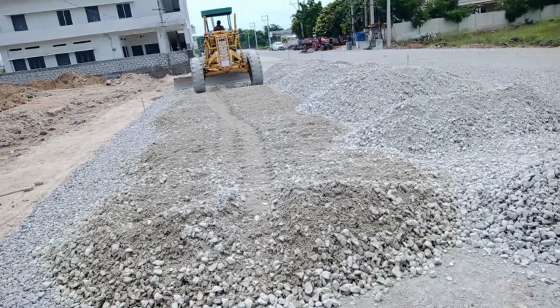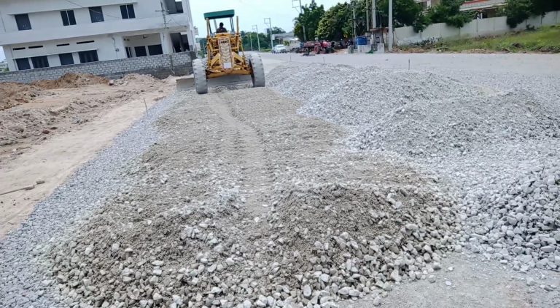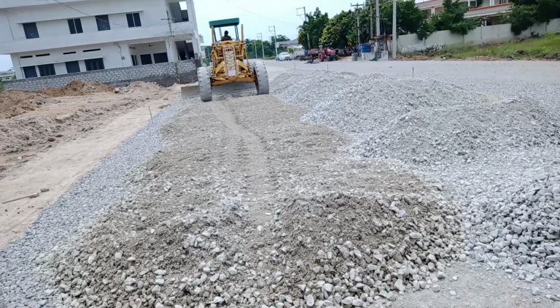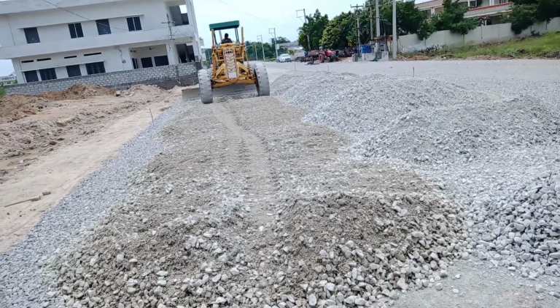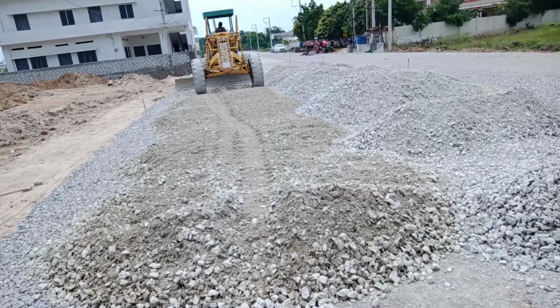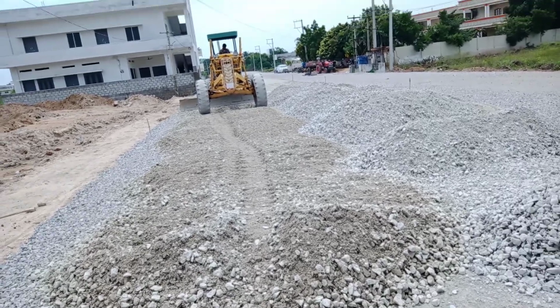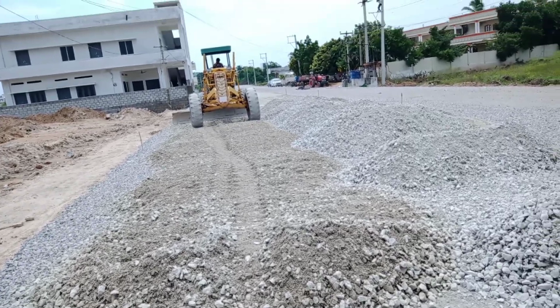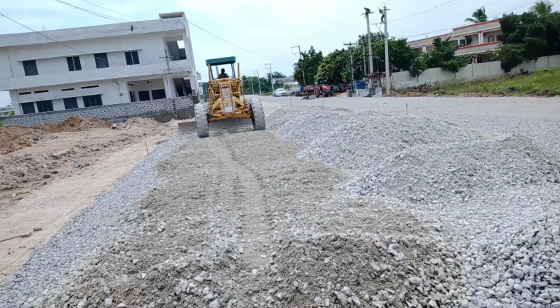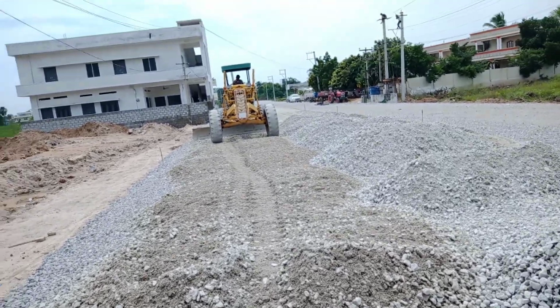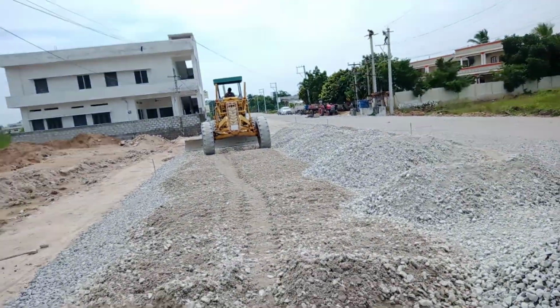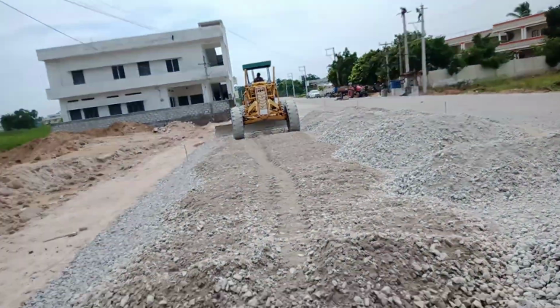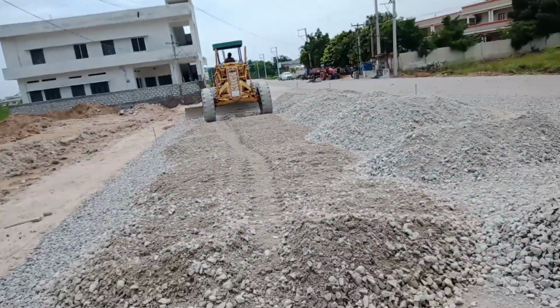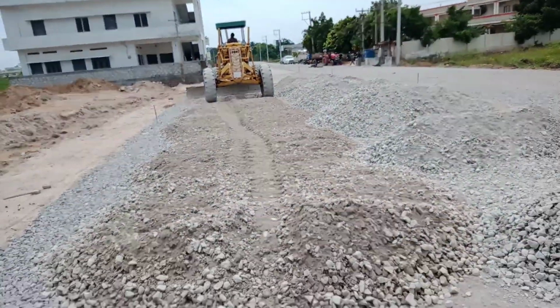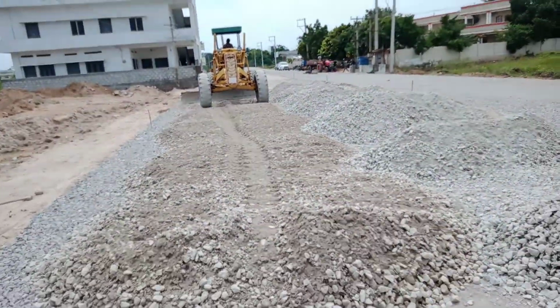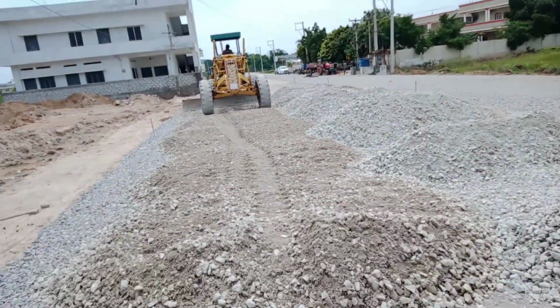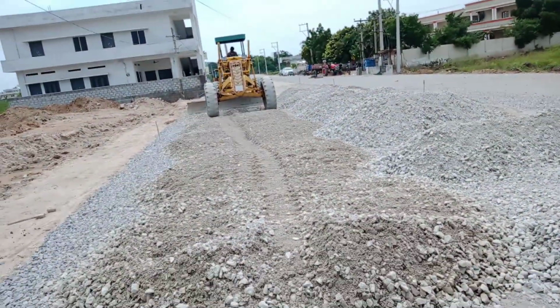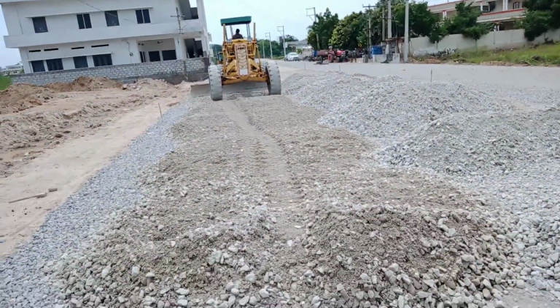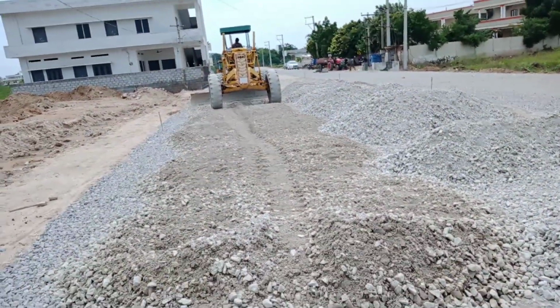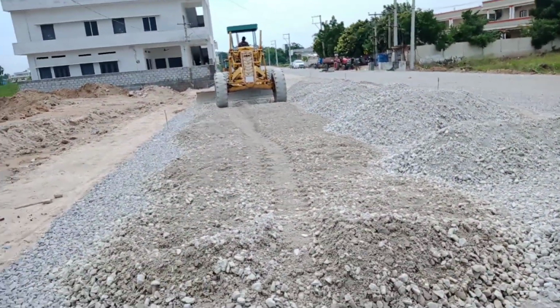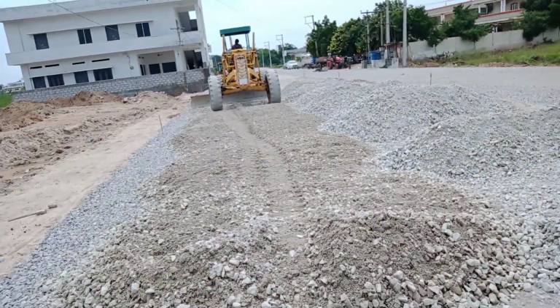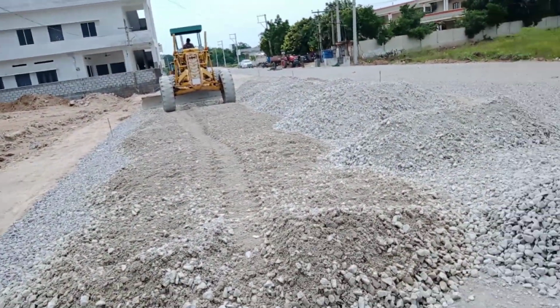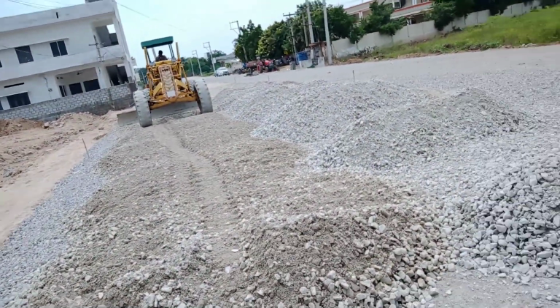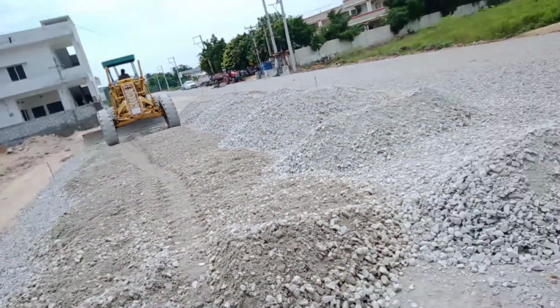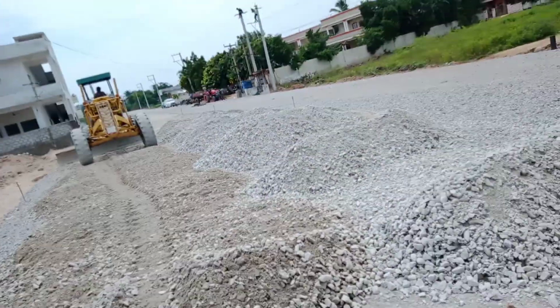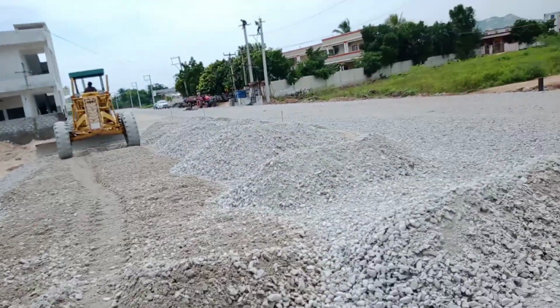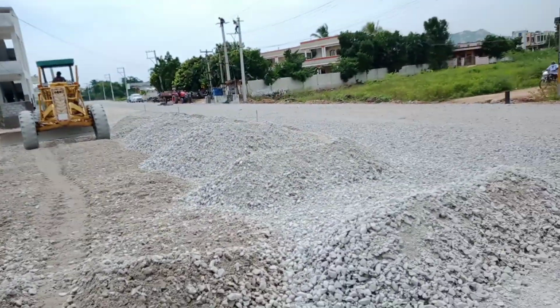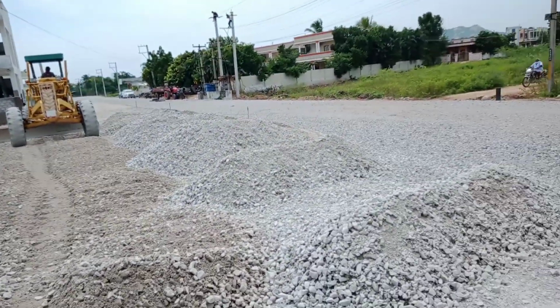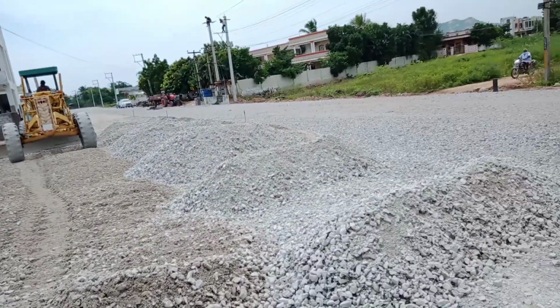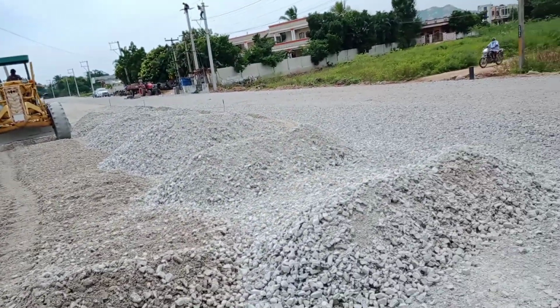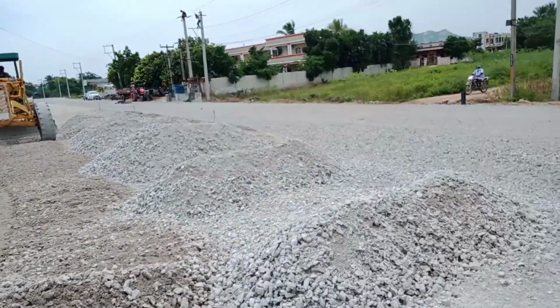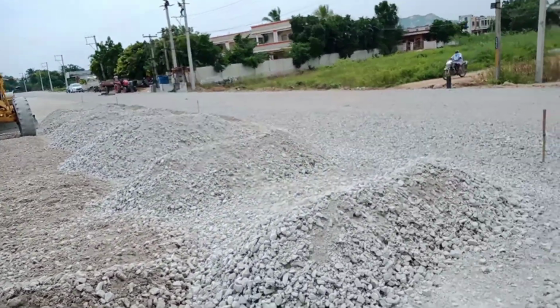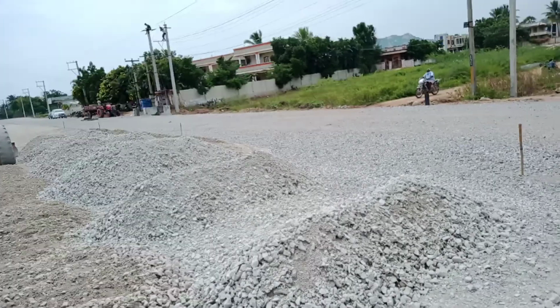You can see this has been spread on one side, and then the next time they spread it on the other side.